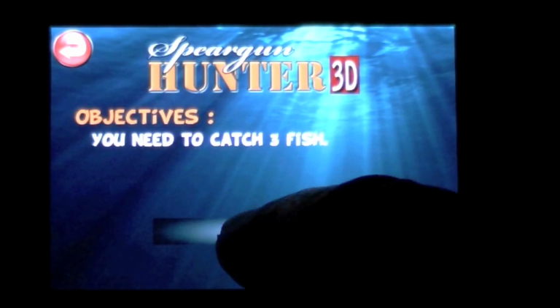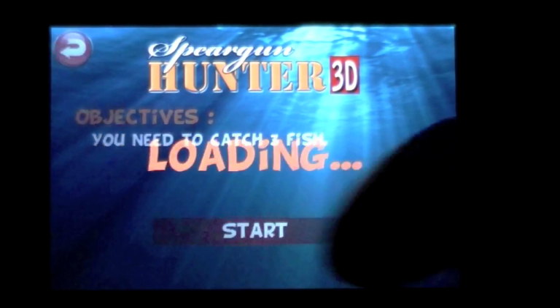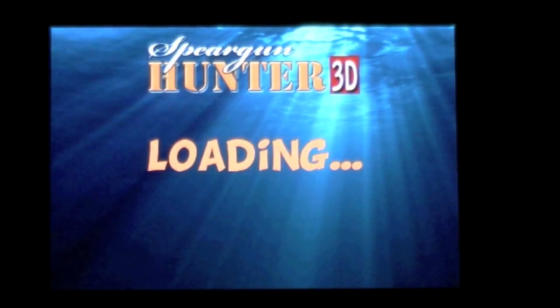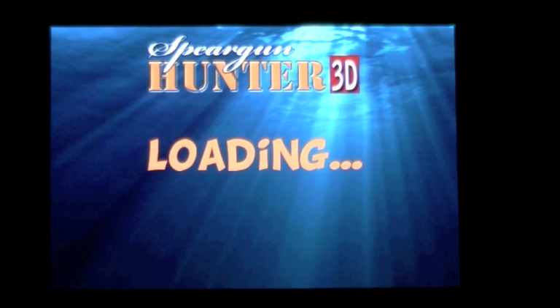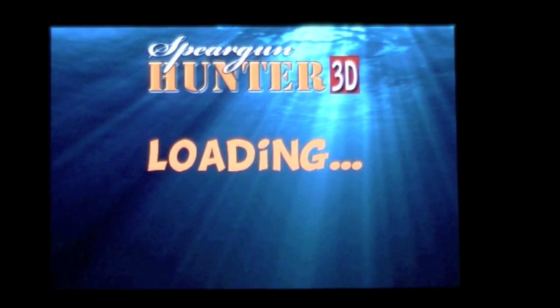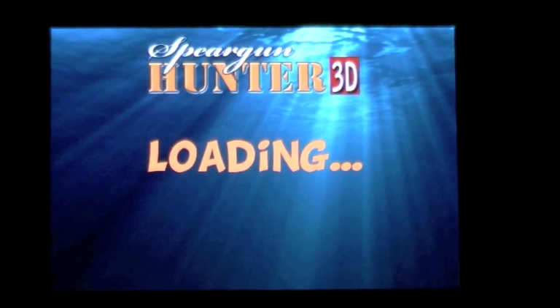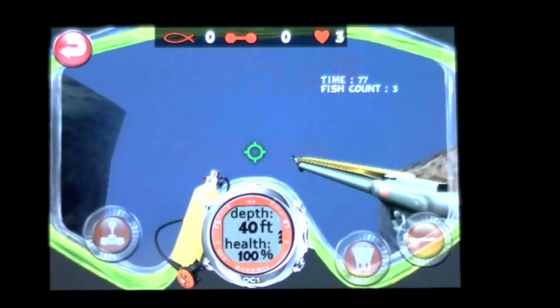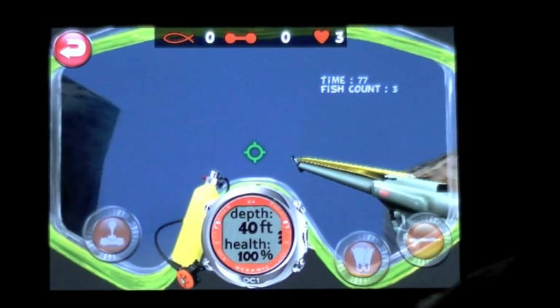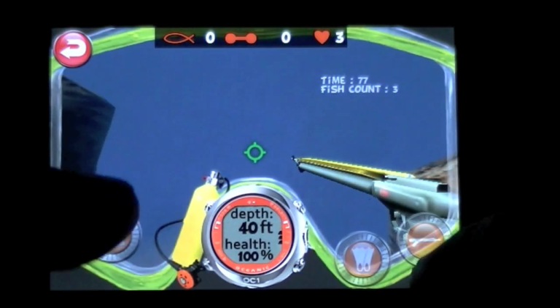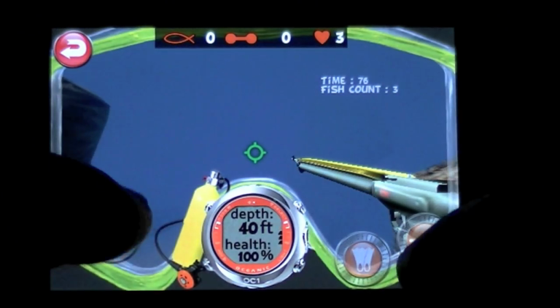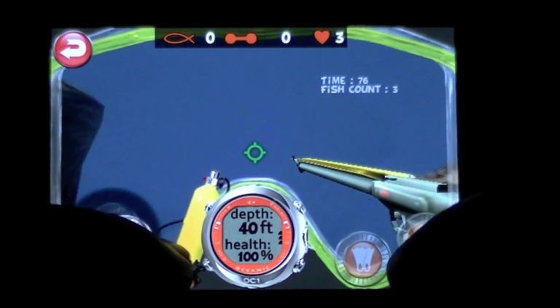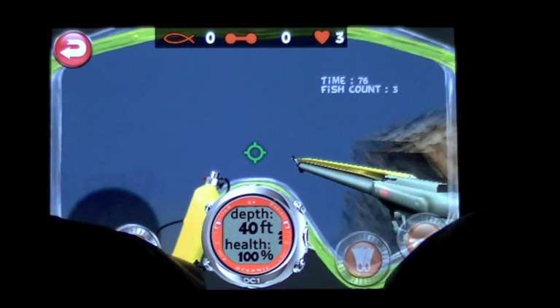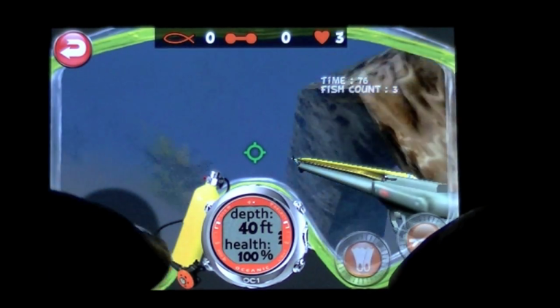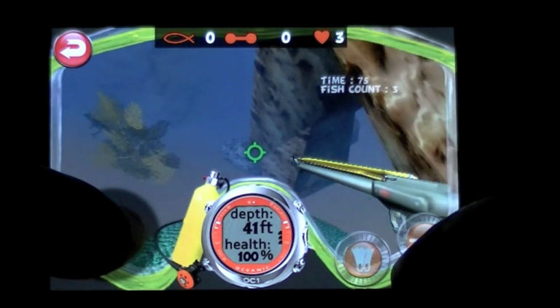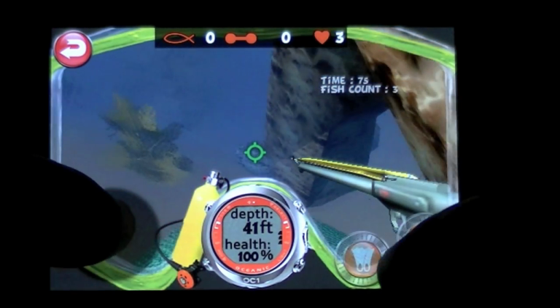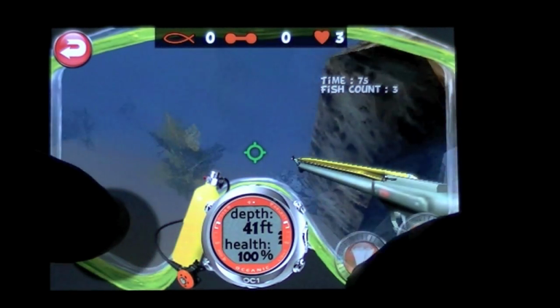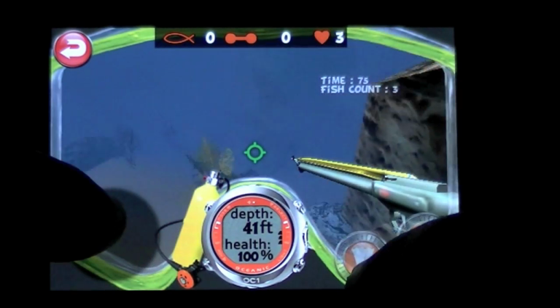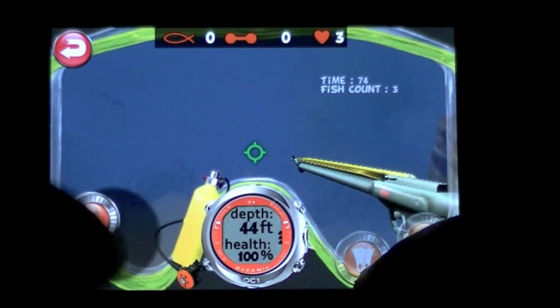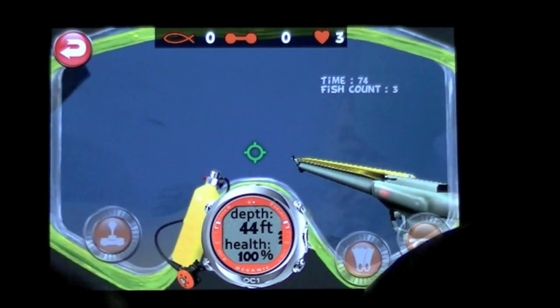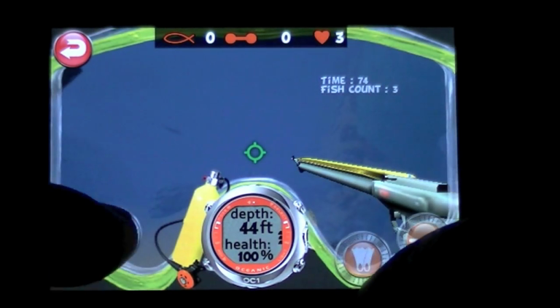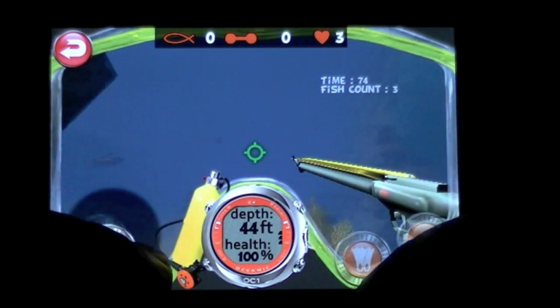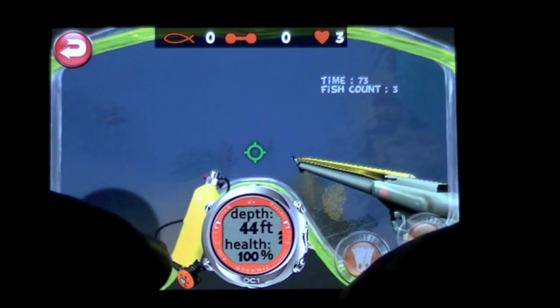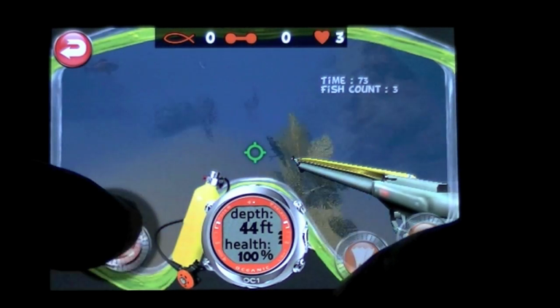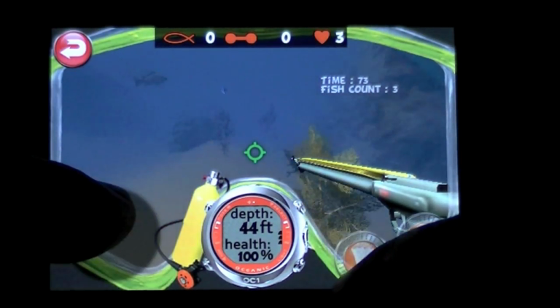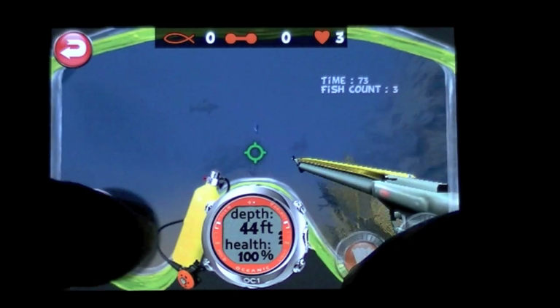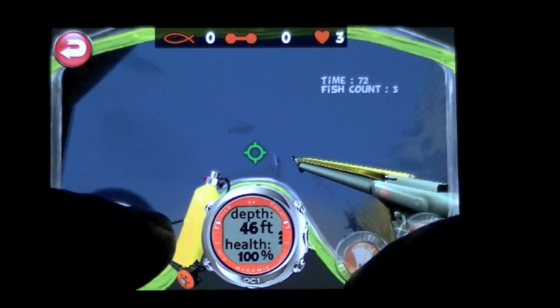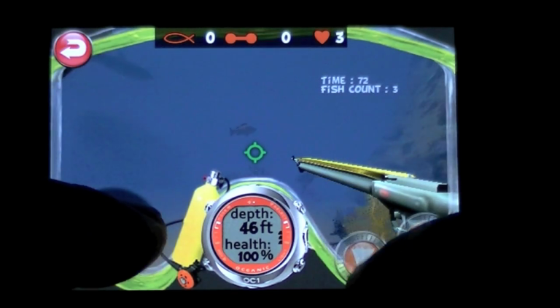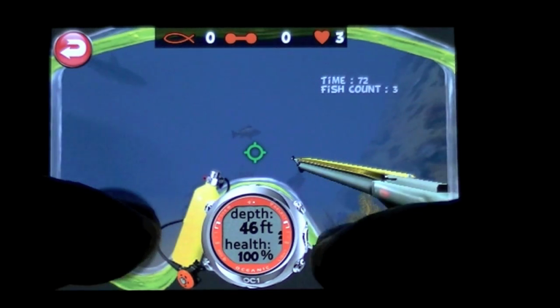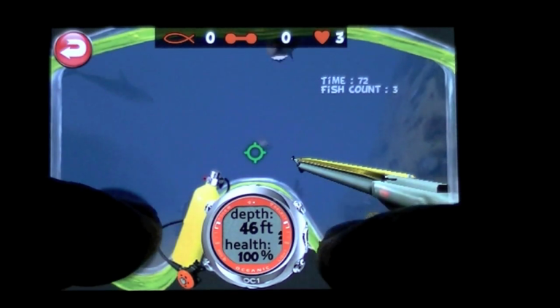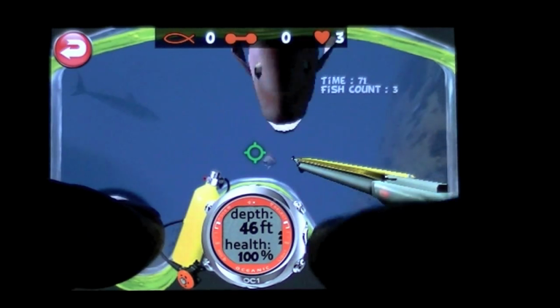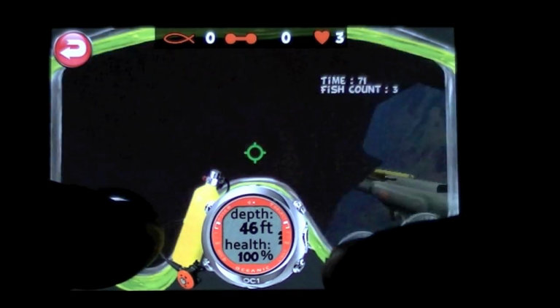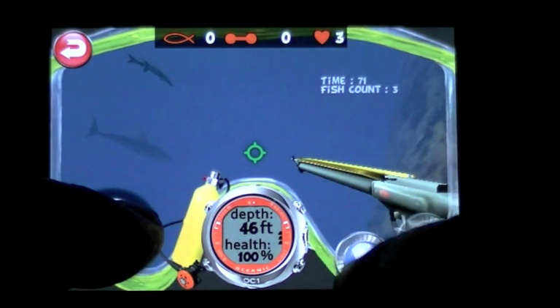I'm going to give you a quick preview of how to play this game. So here's my diver — joystick mode. I have swim, and then I have my spear gun.